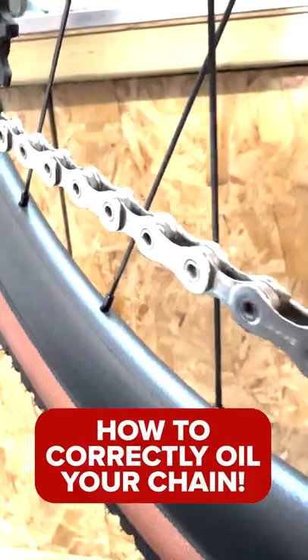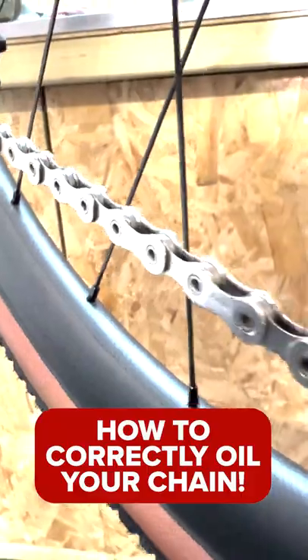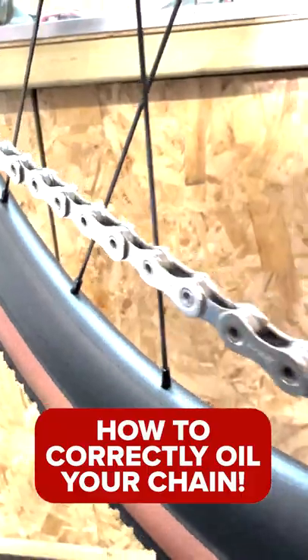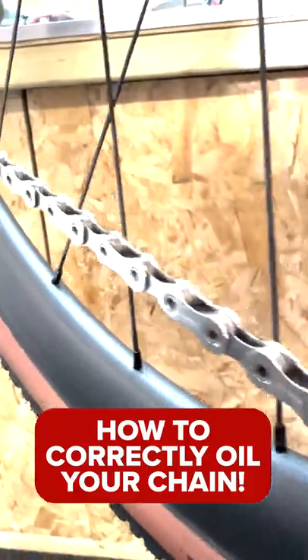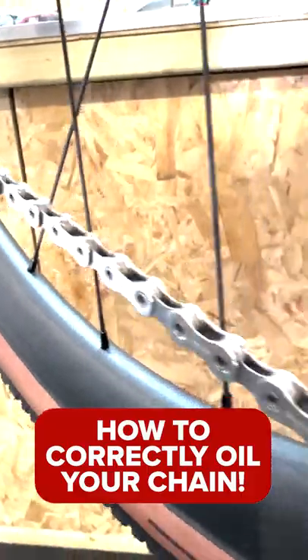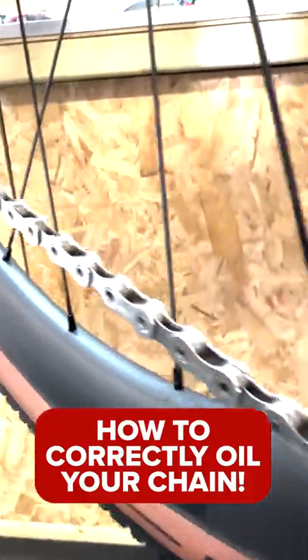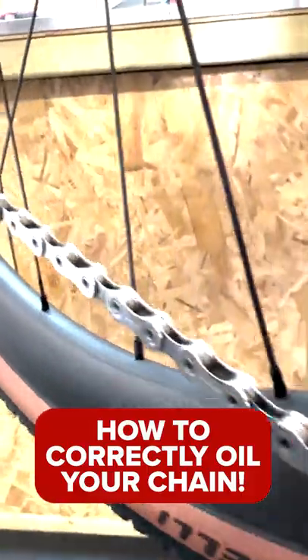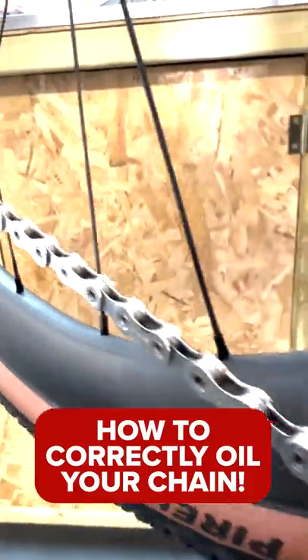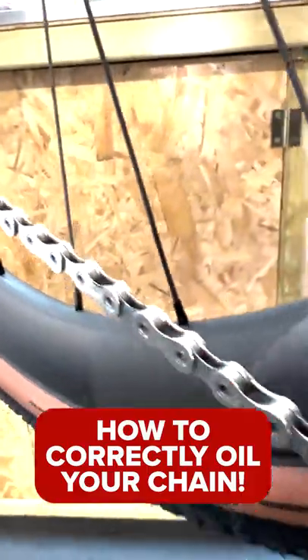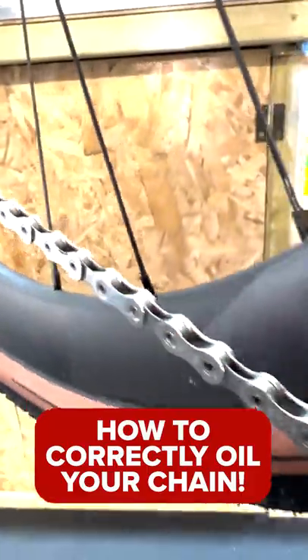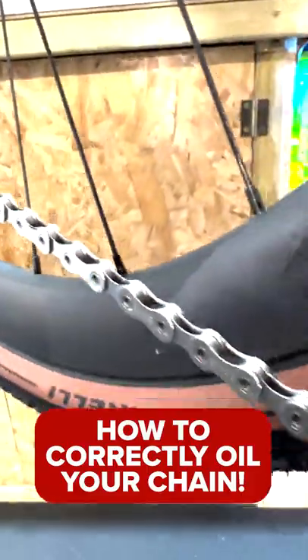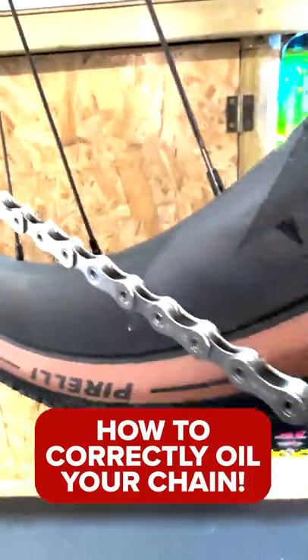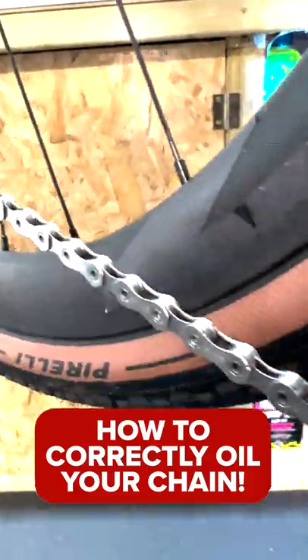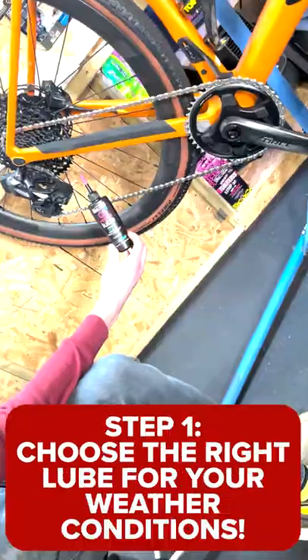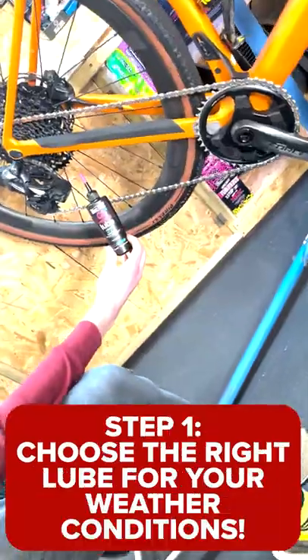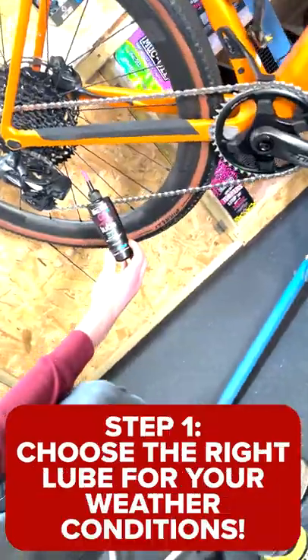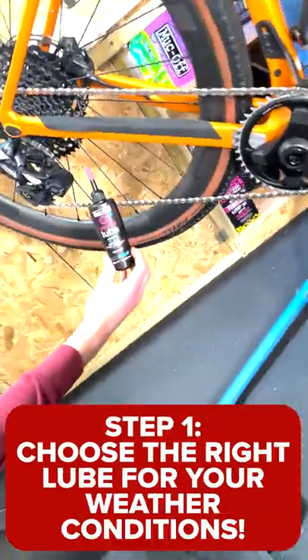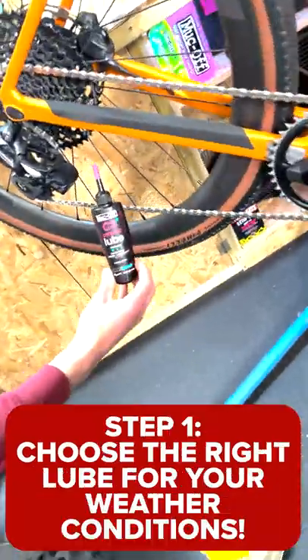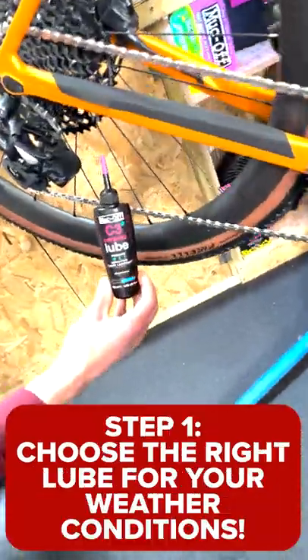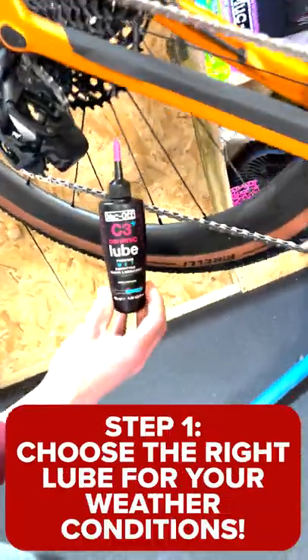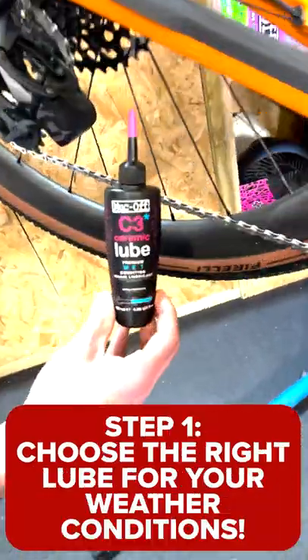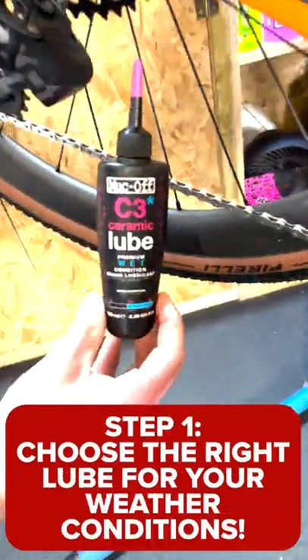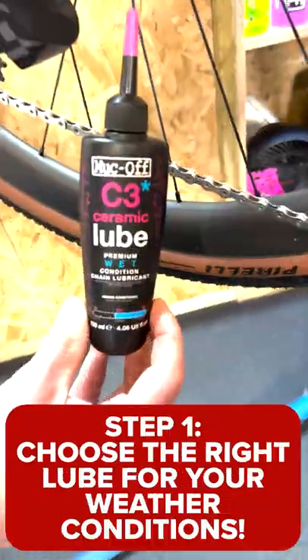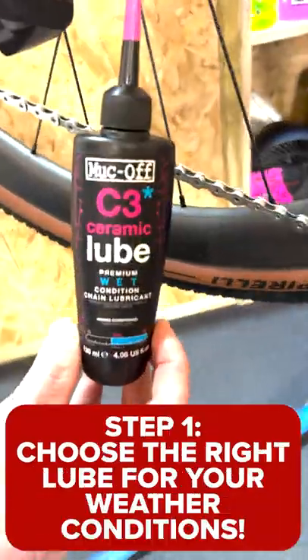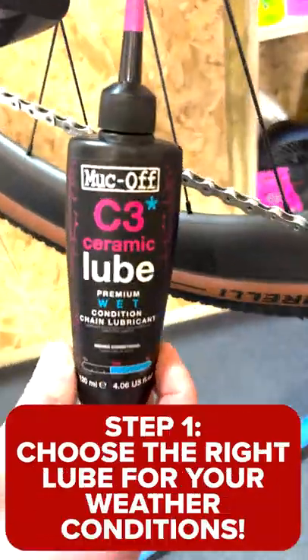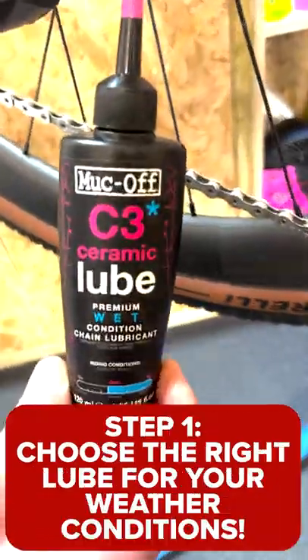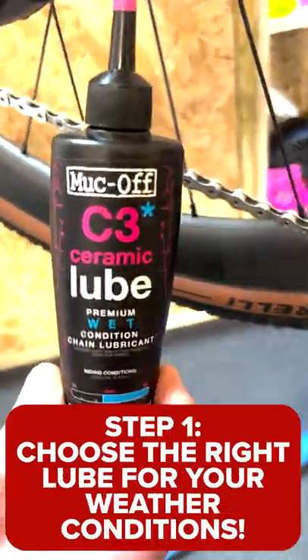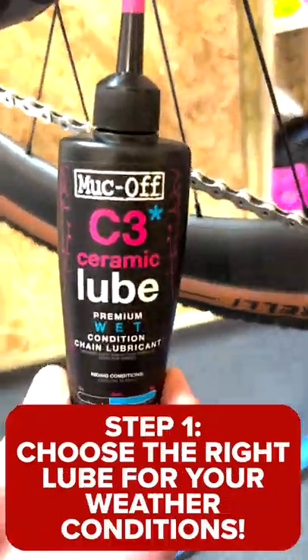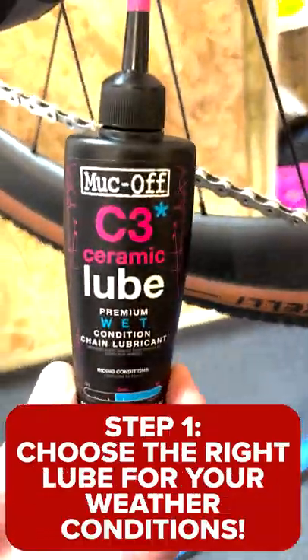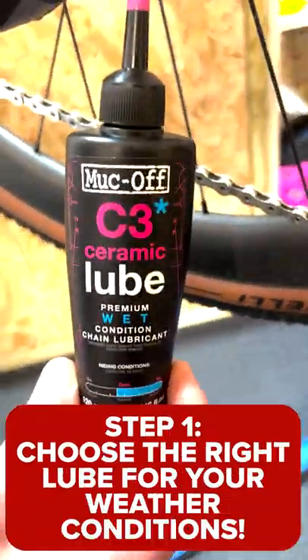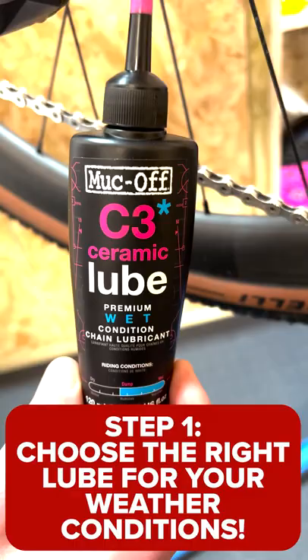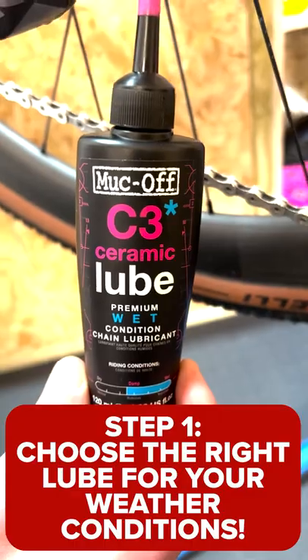How to correctly oil your chain. Step 1: Choose the right lube for your weather conditions.